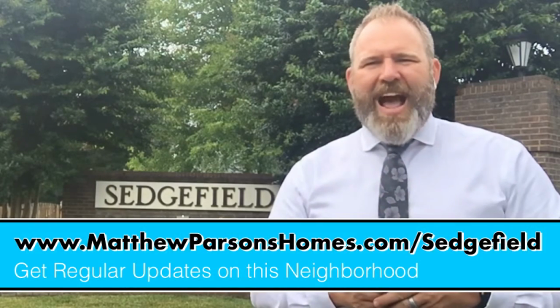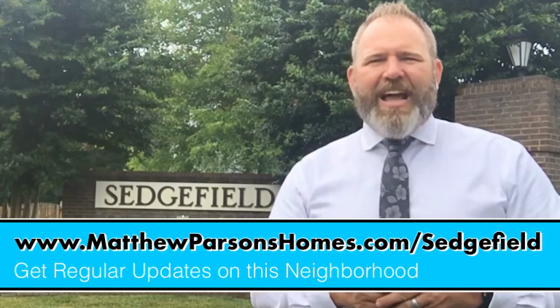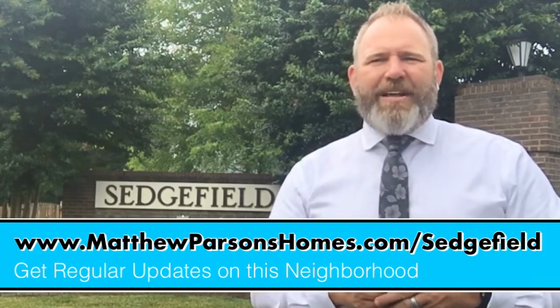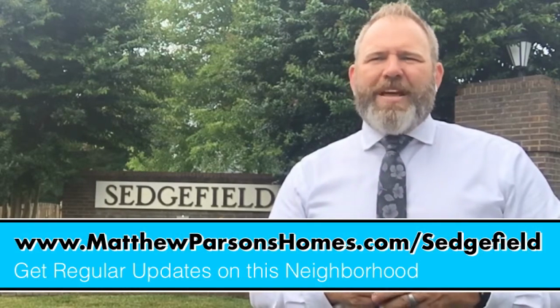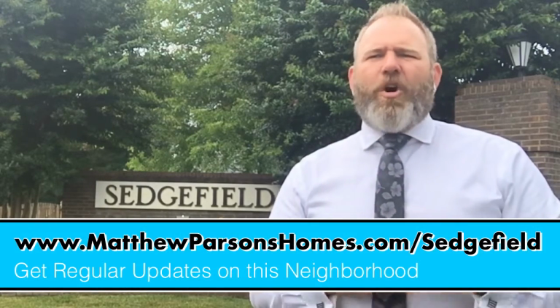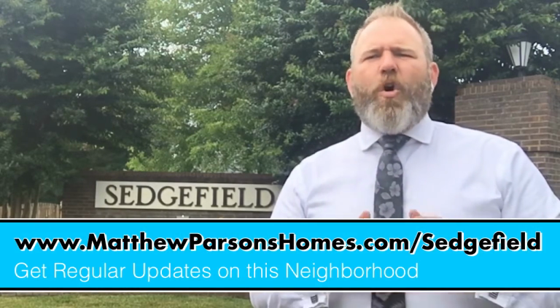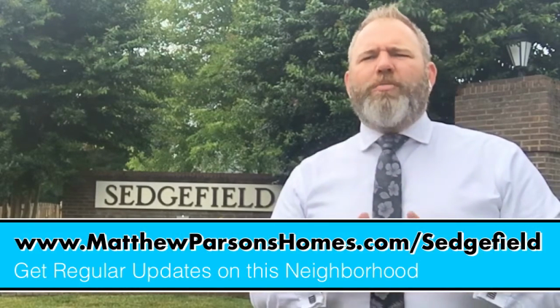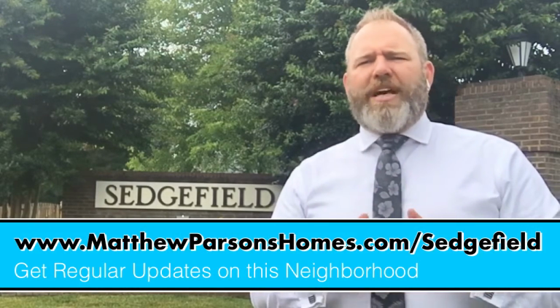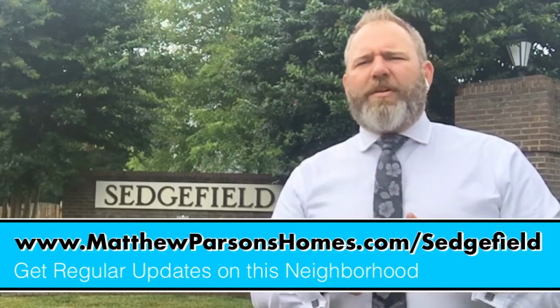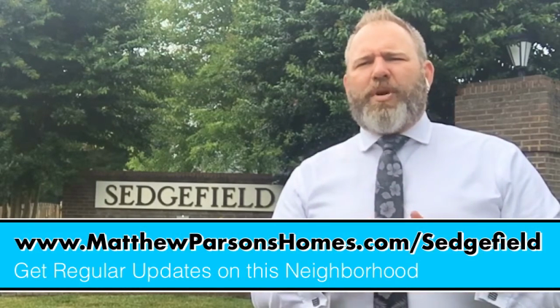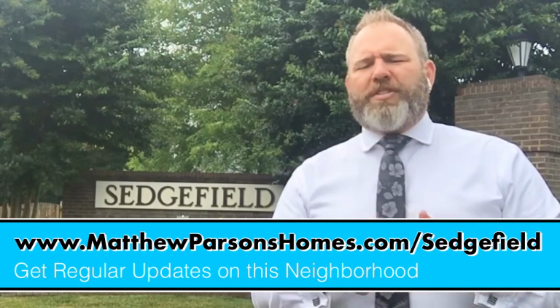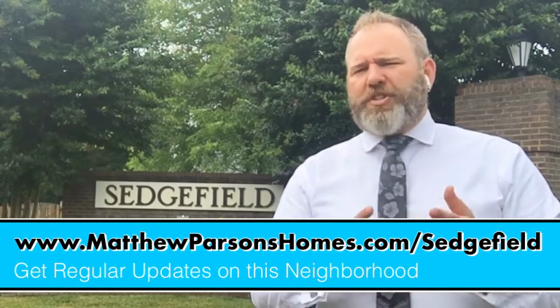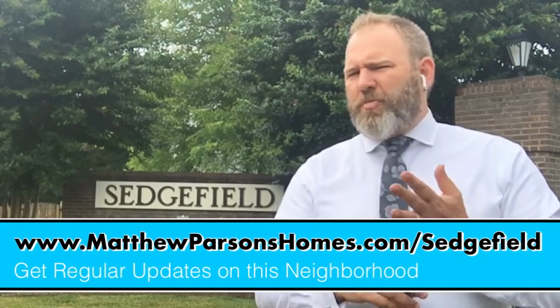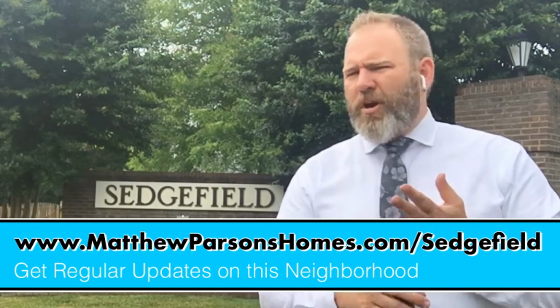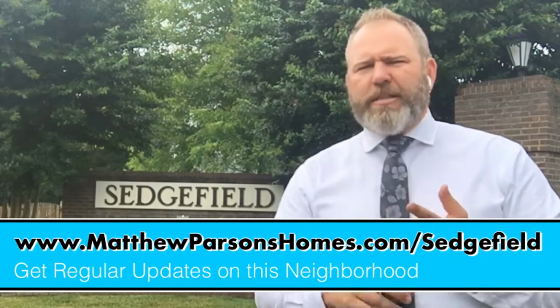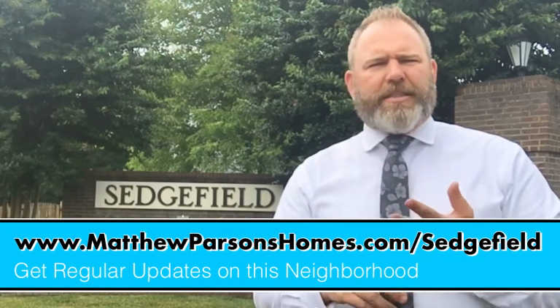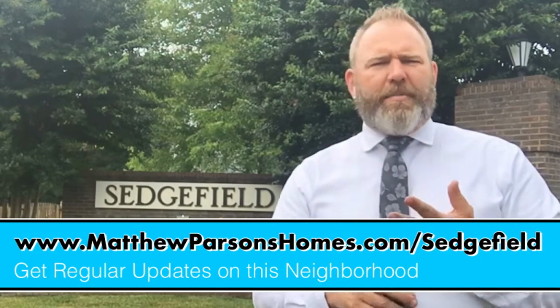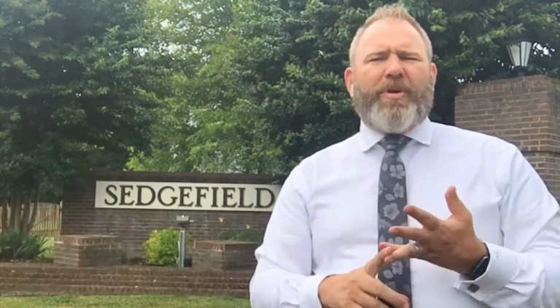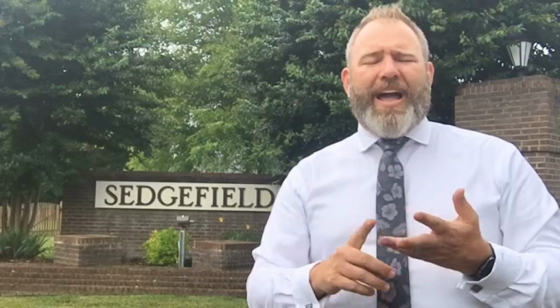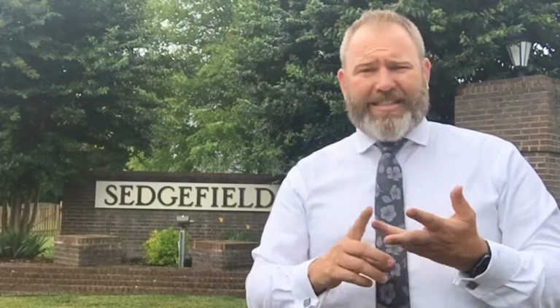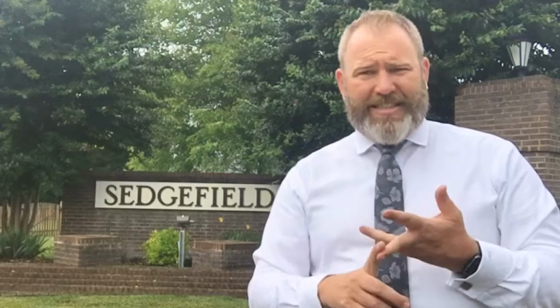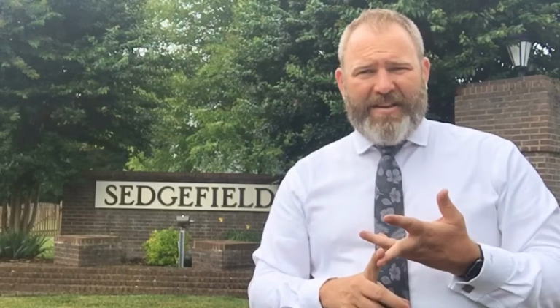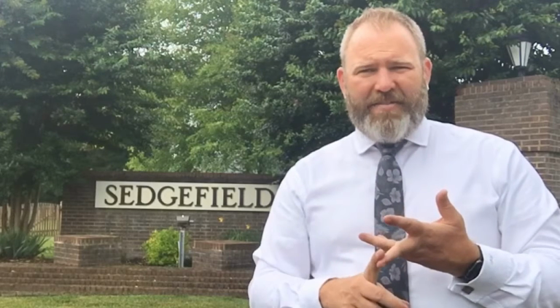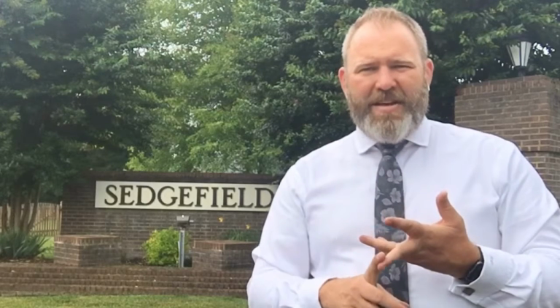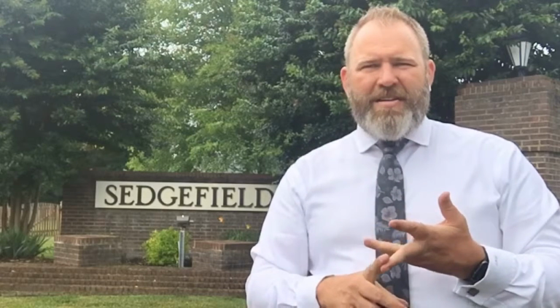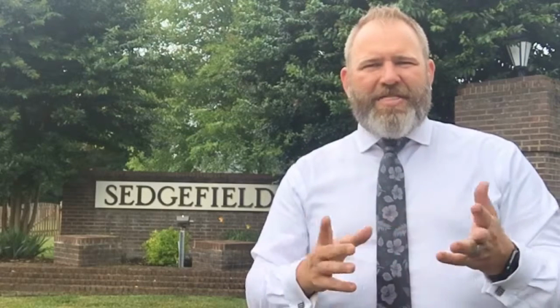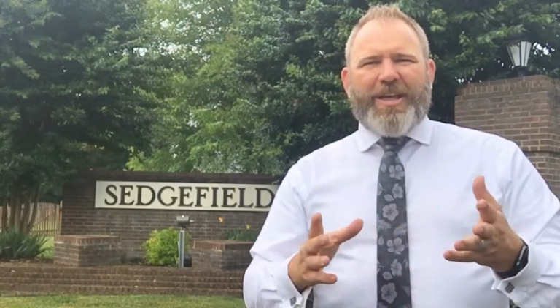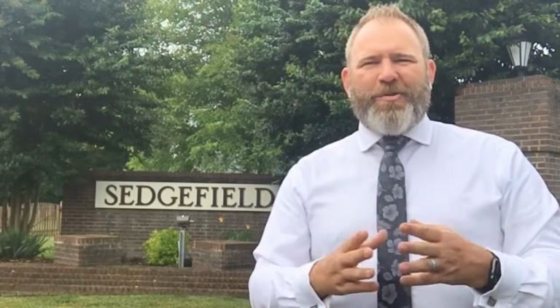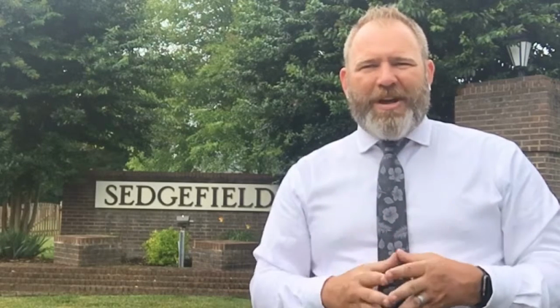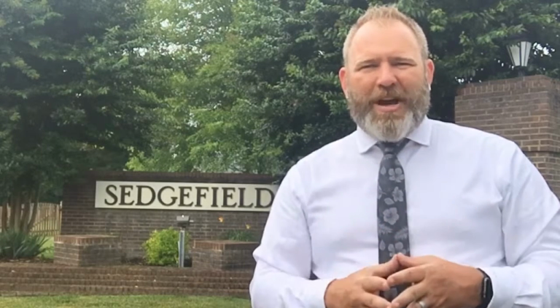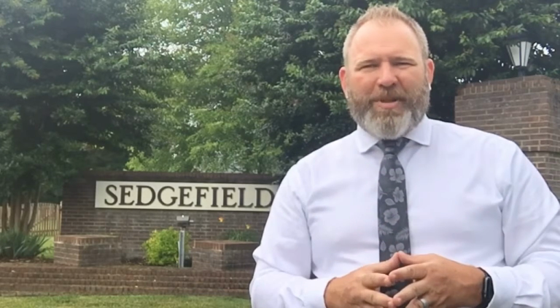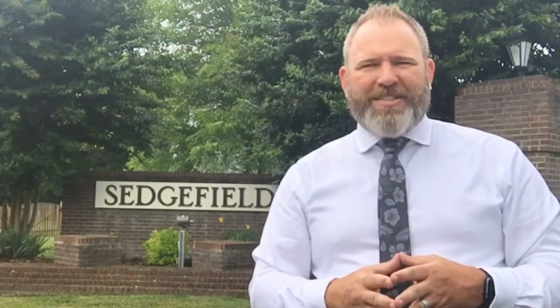I can make the home selling process smart, simple, and safe. Thank you and God bless.